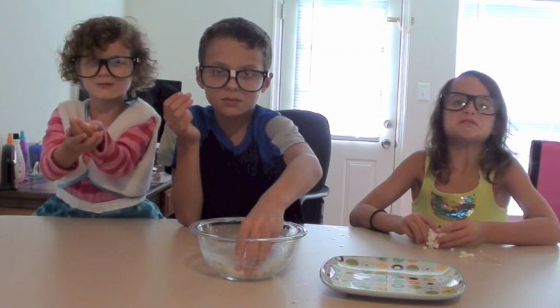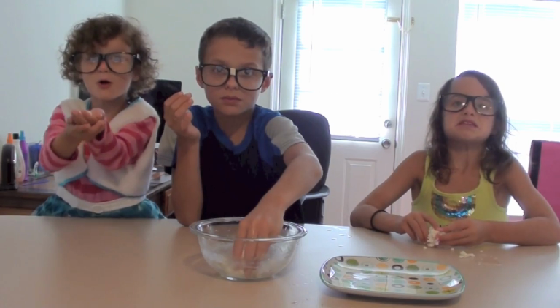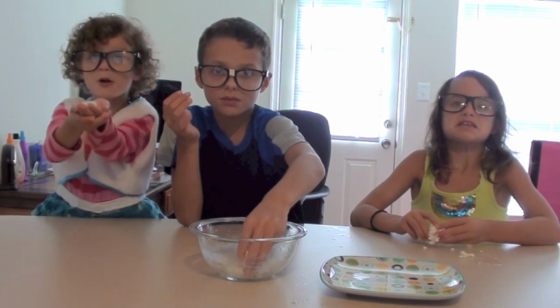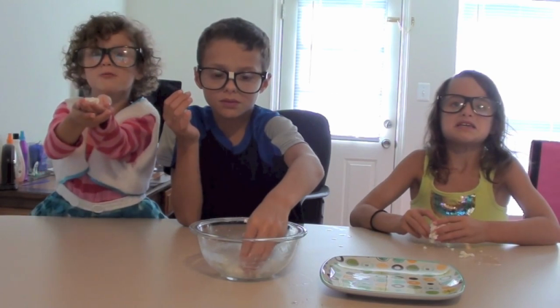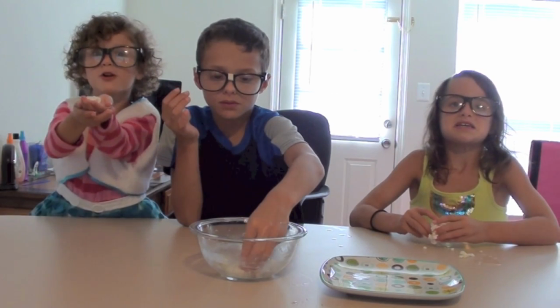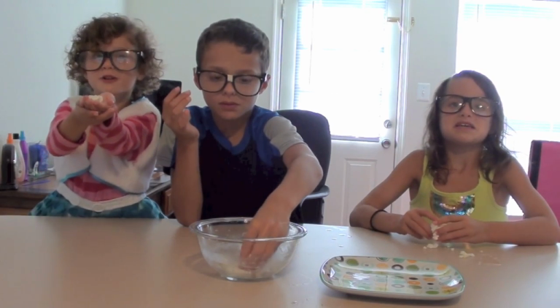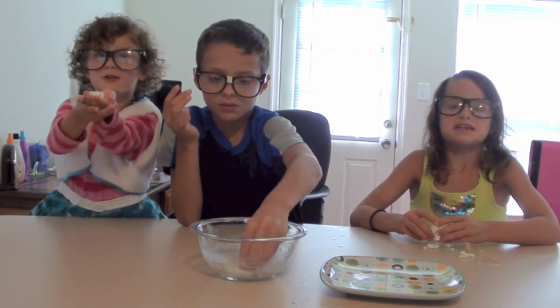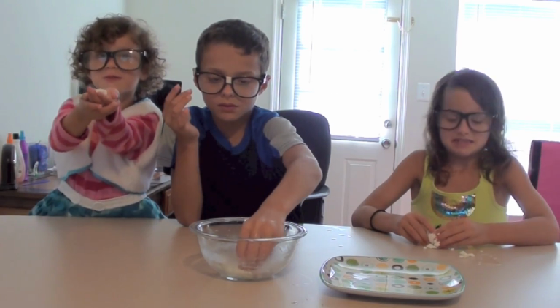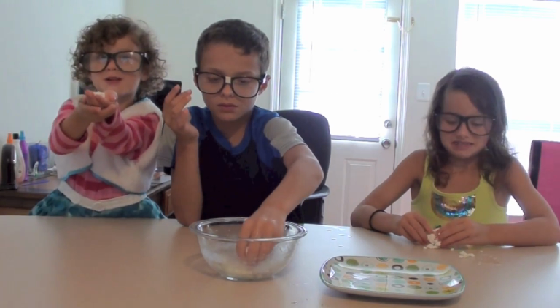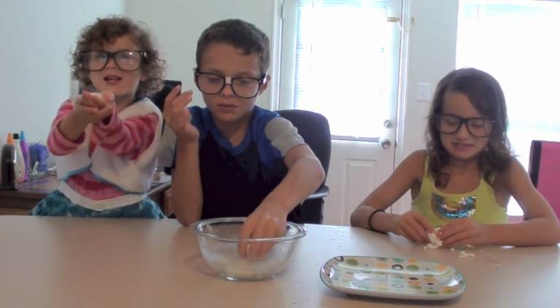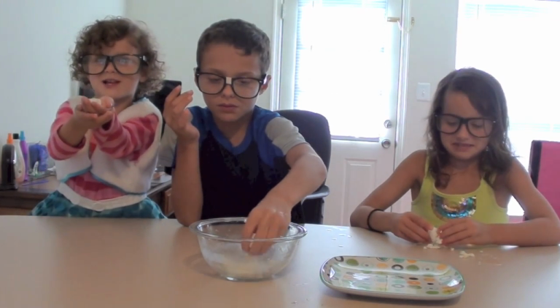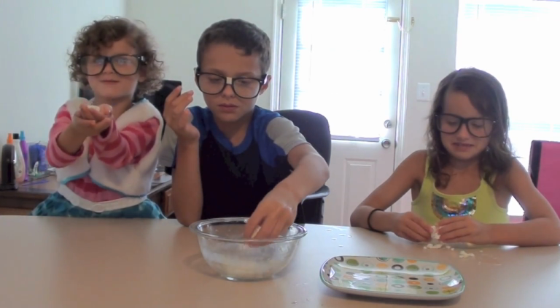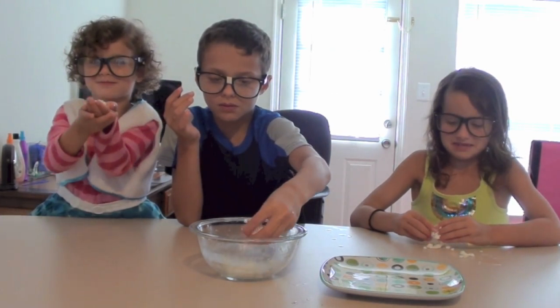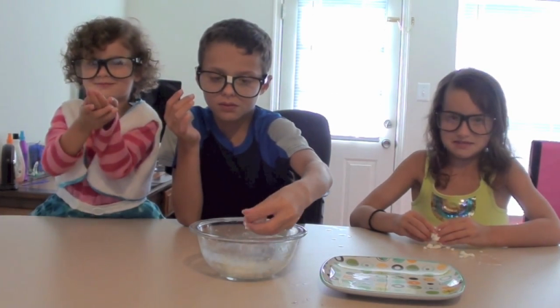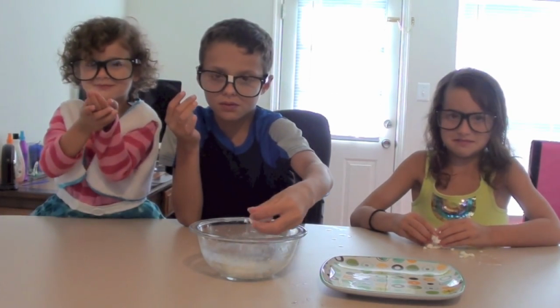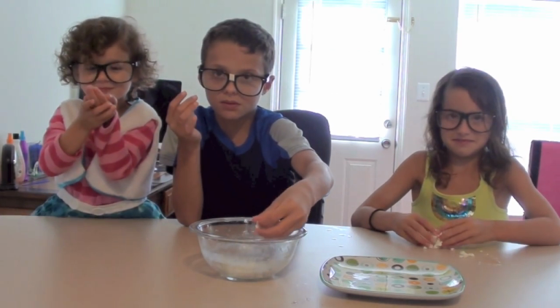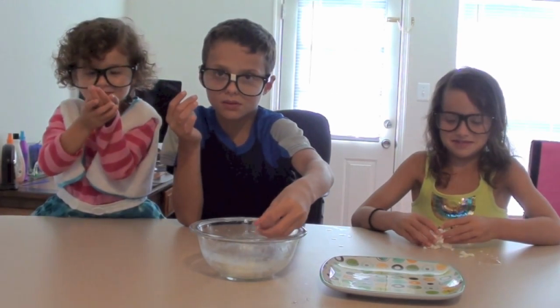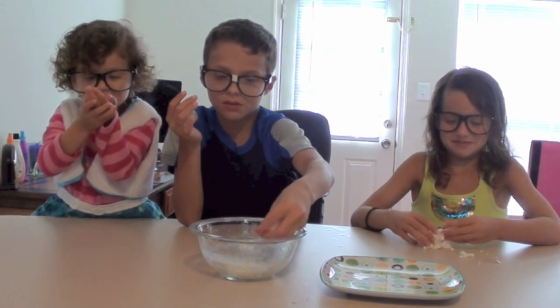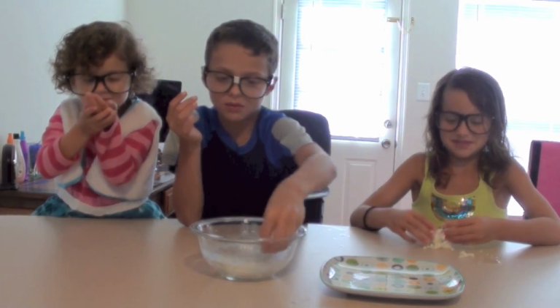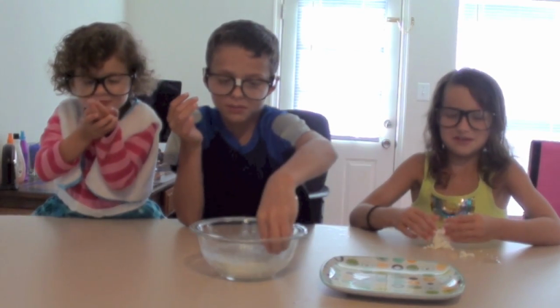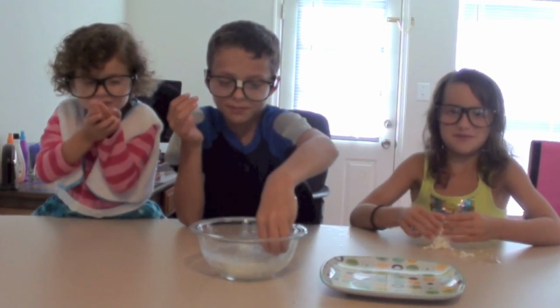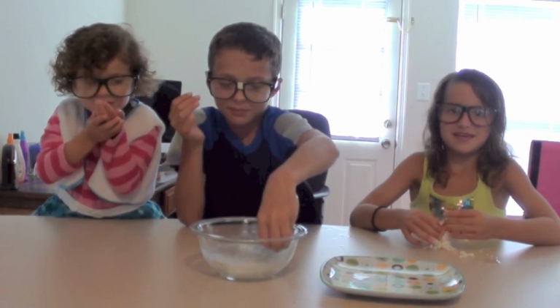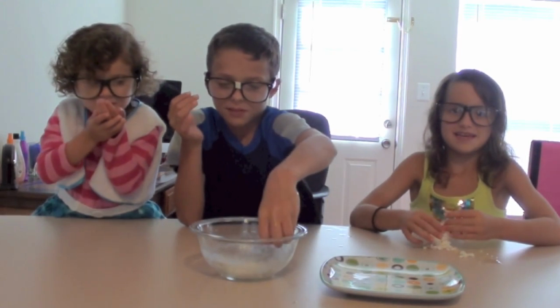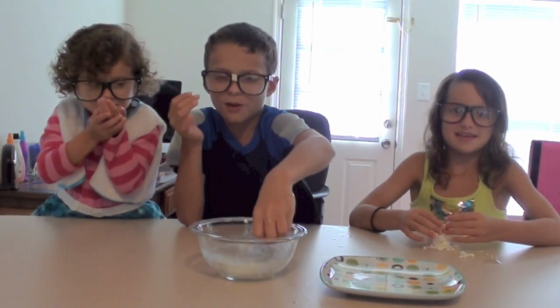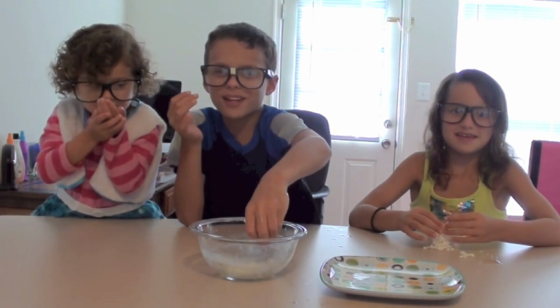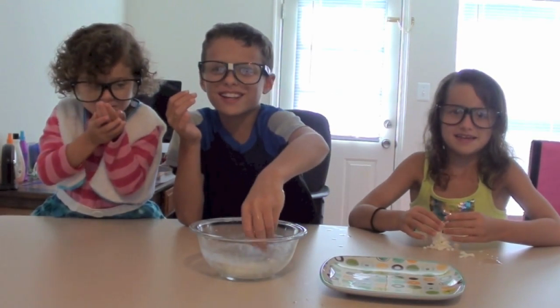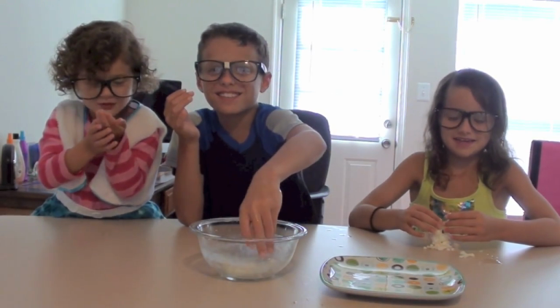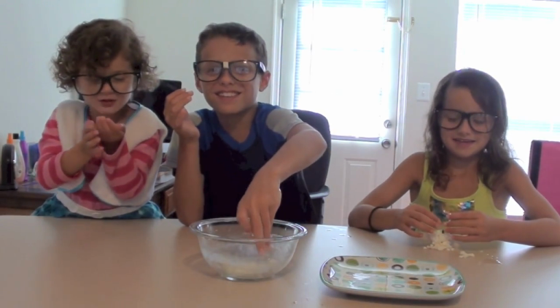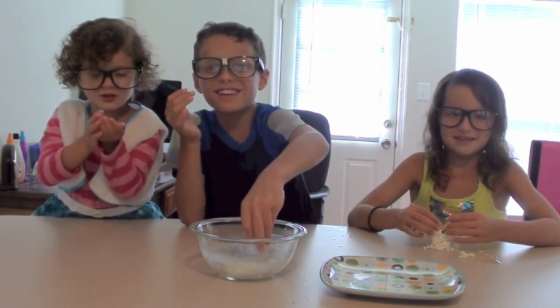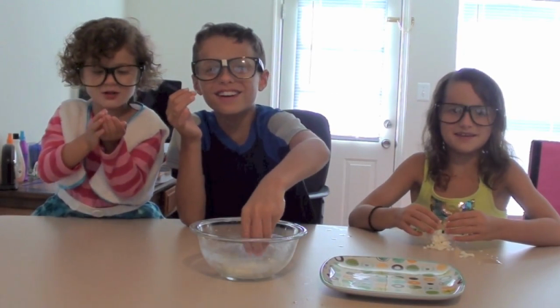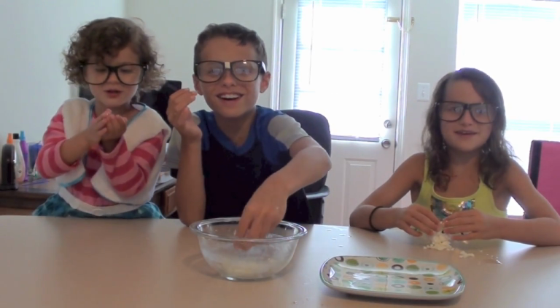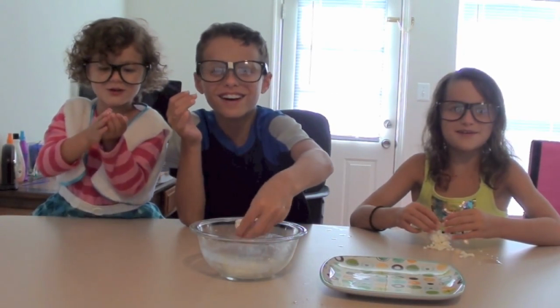More milk is good to me. Me too. It's gooey. I'm going to eat it. Eww.